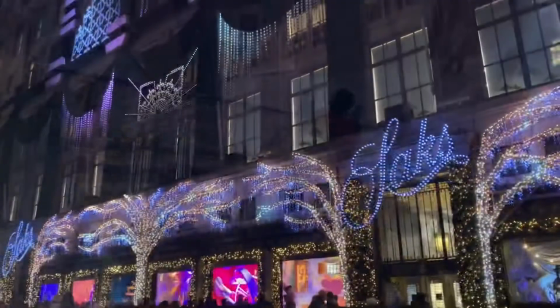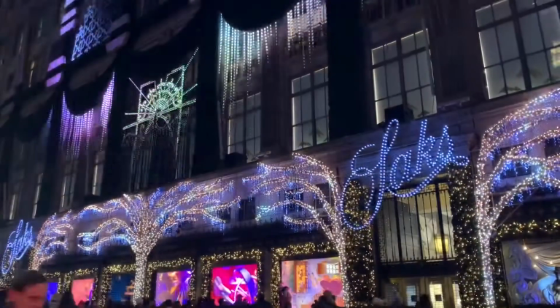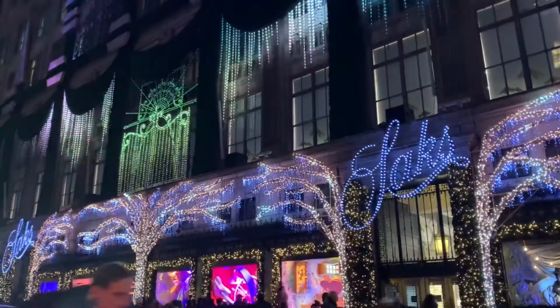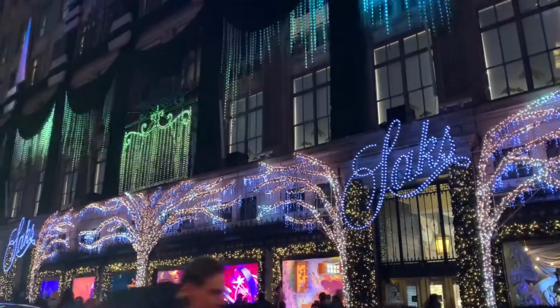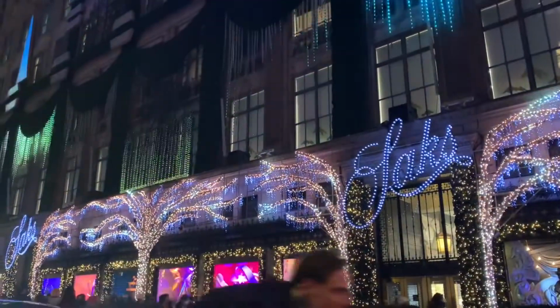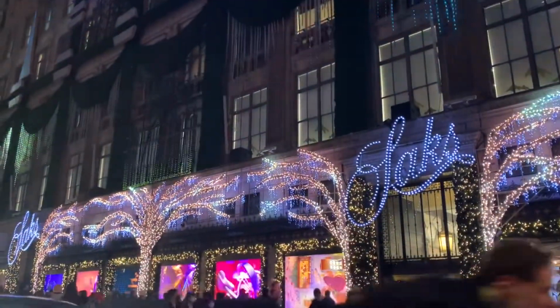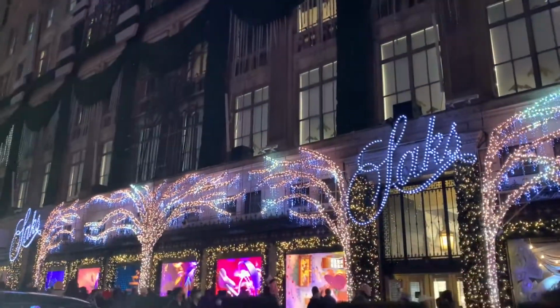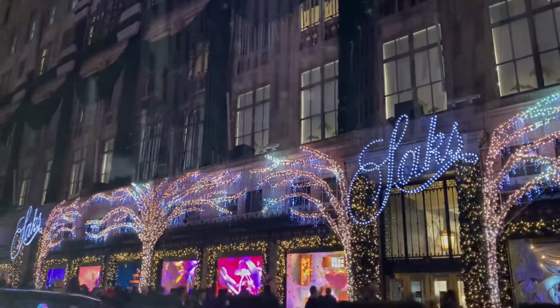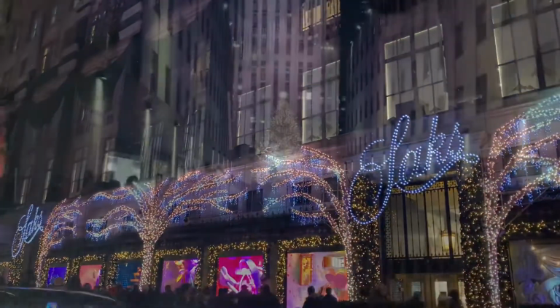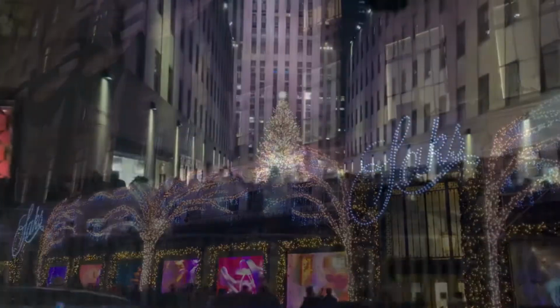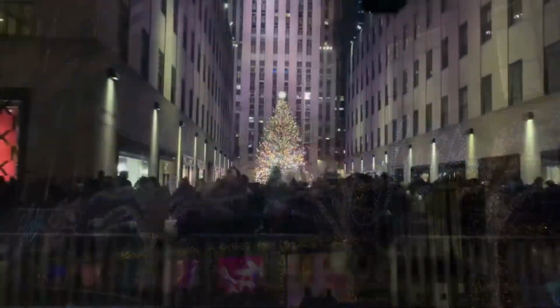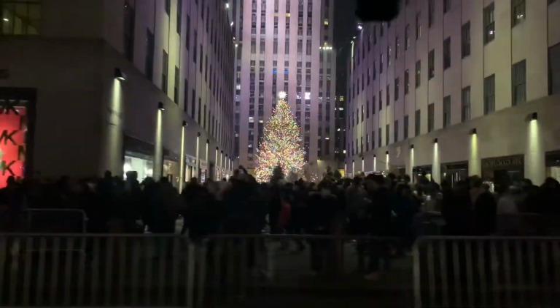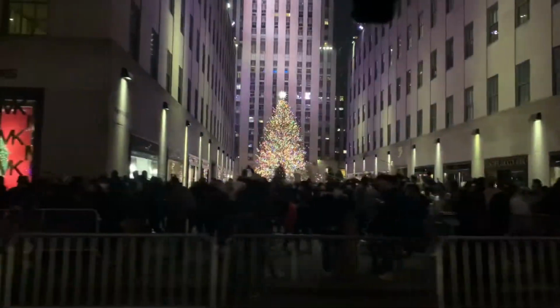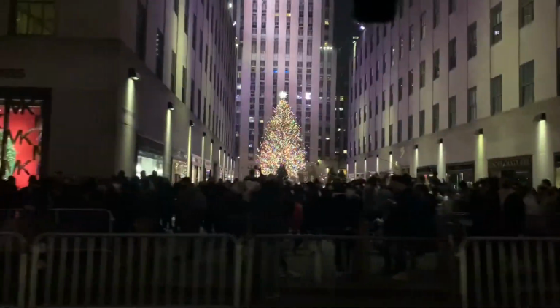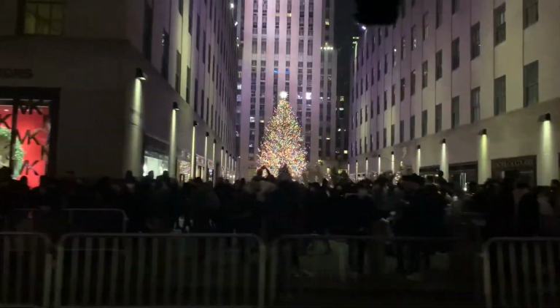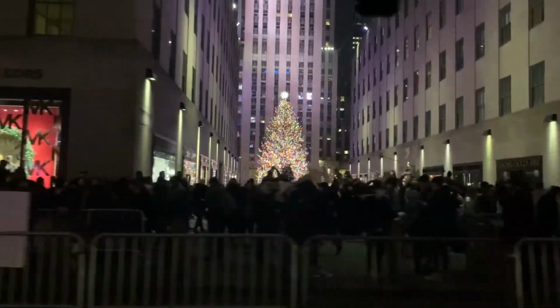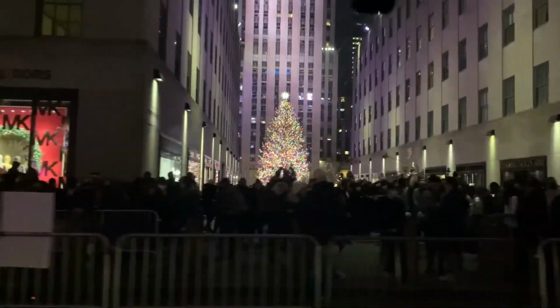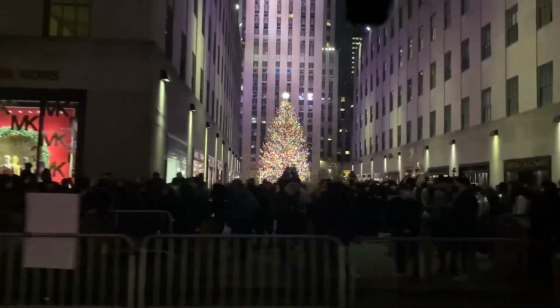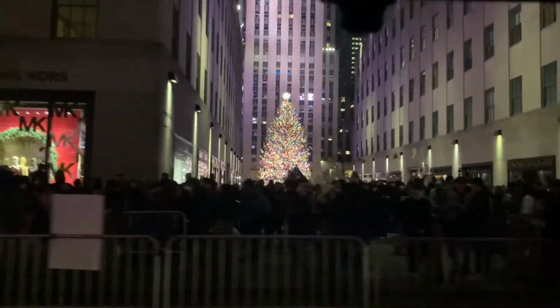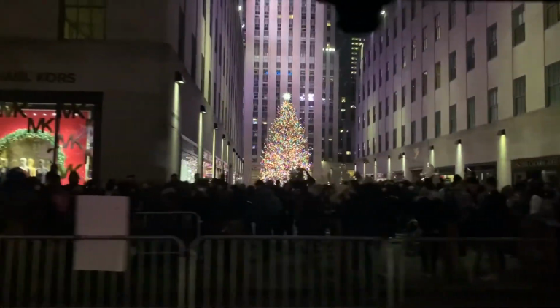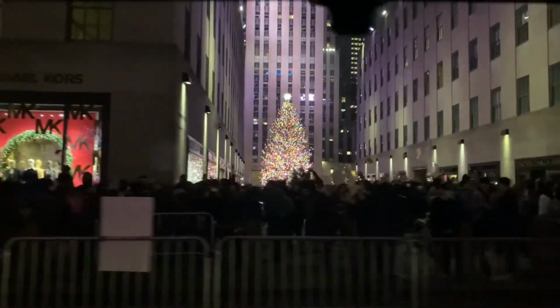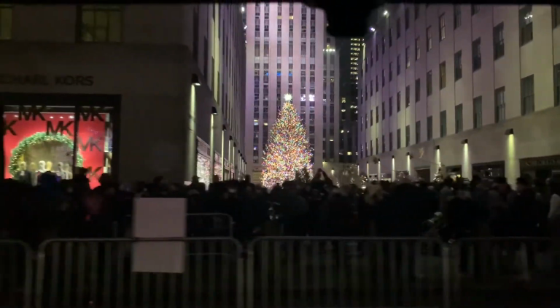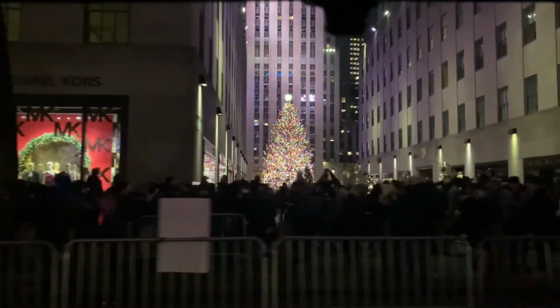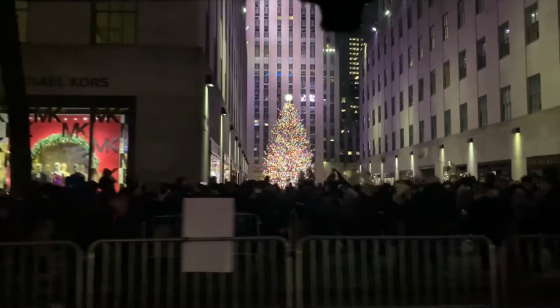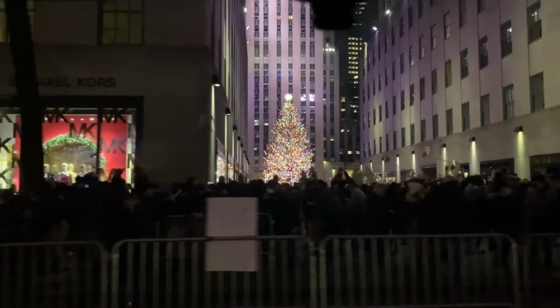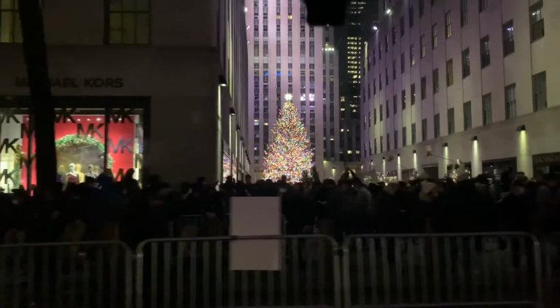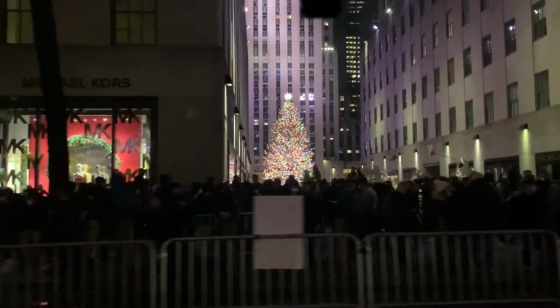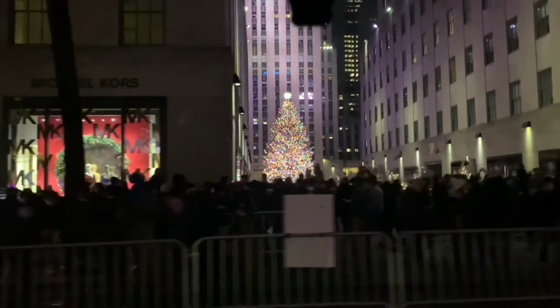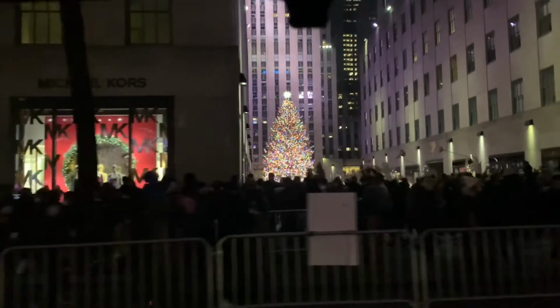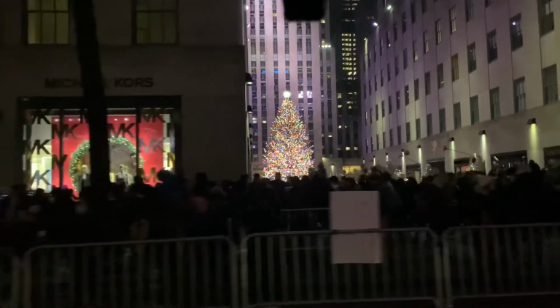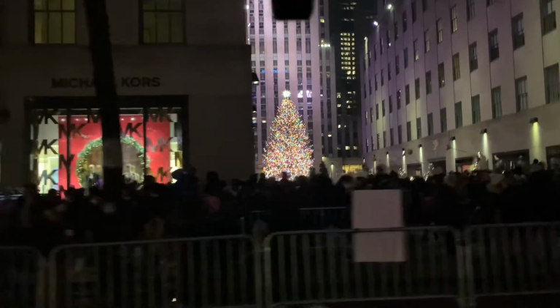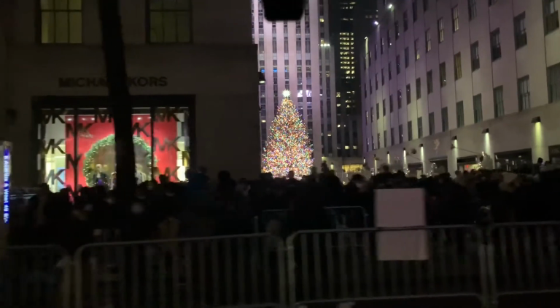On our way back home, we passed by the Rockefeller Center Christmas tree. Since it was overcrowded, we didn't get off the car.